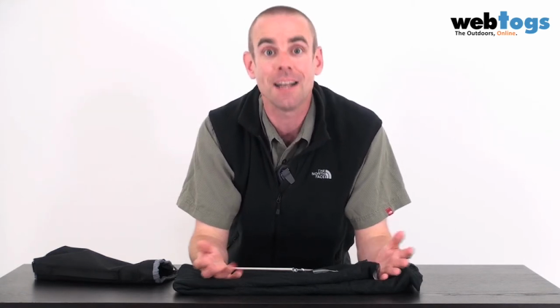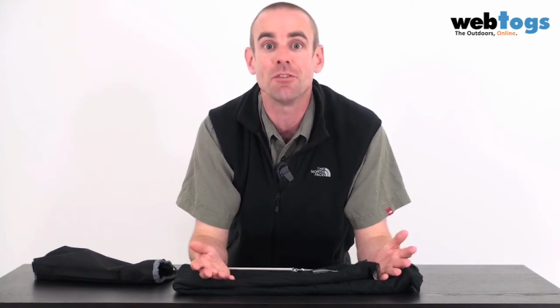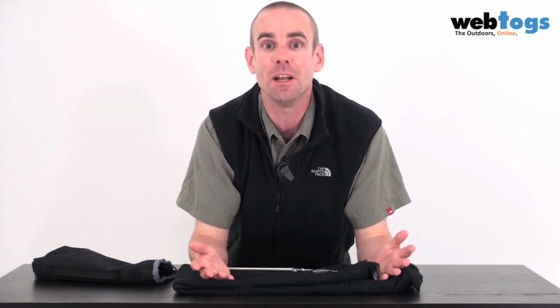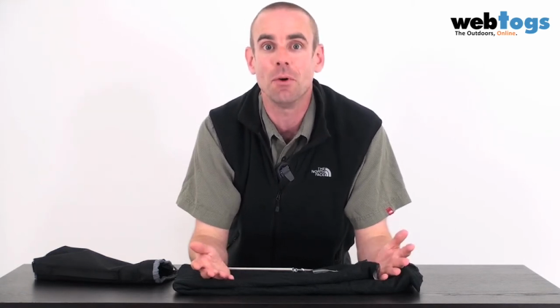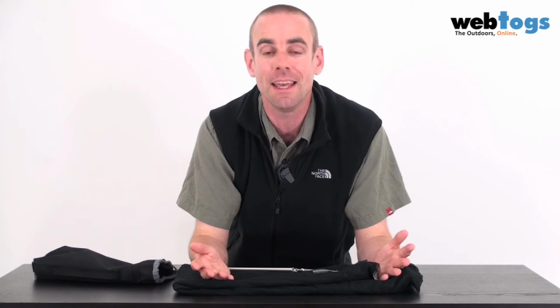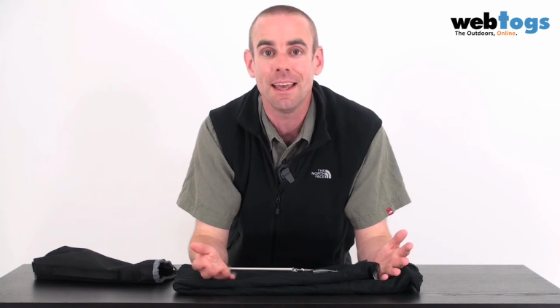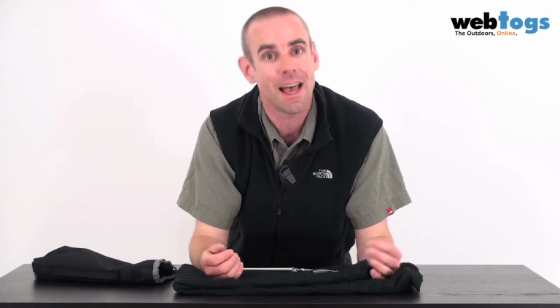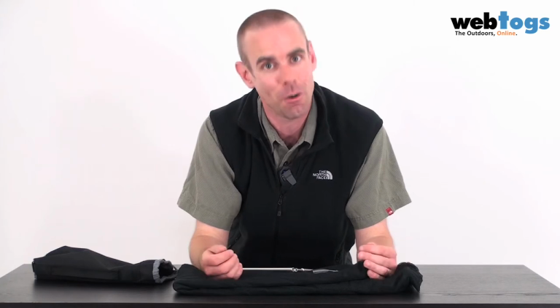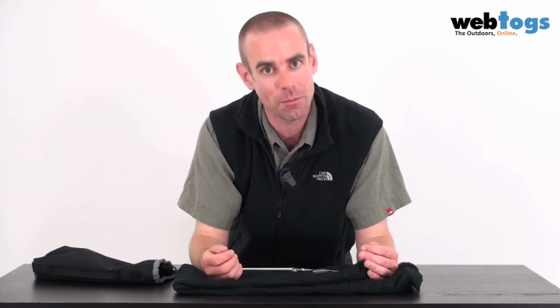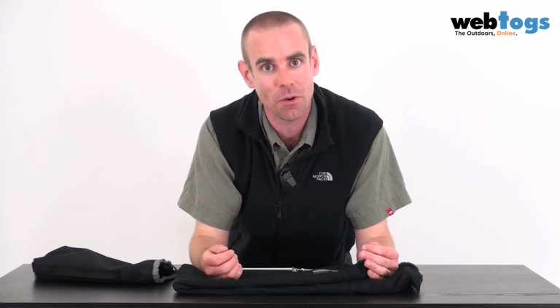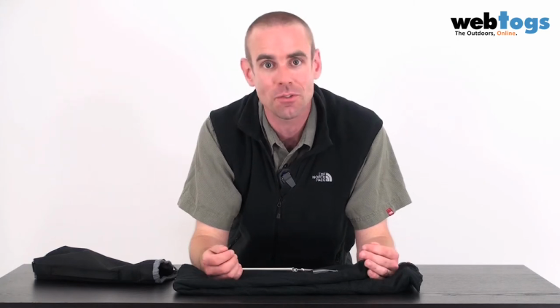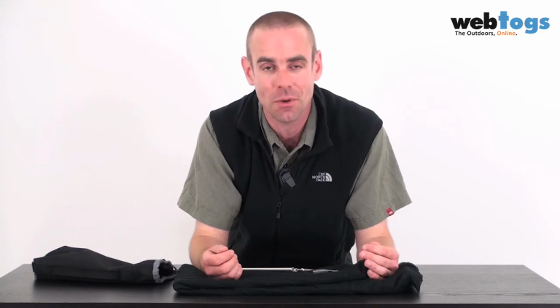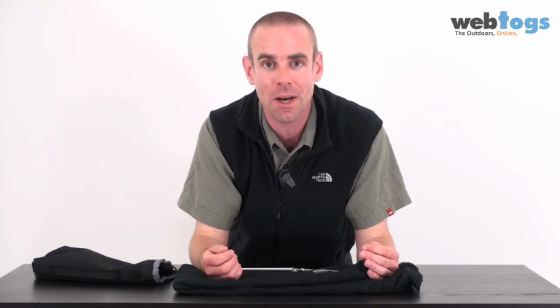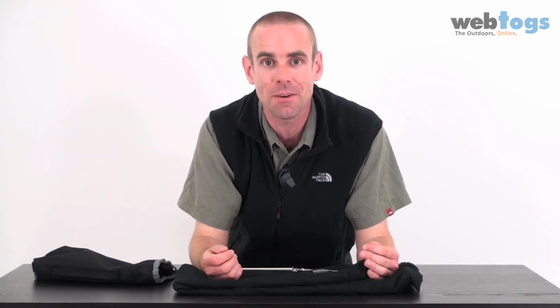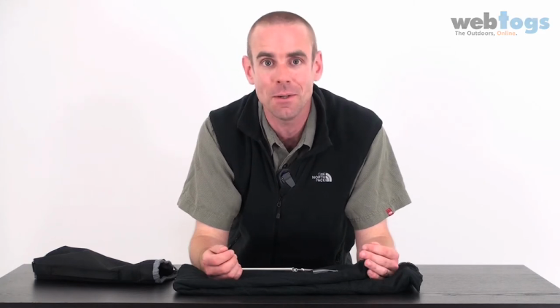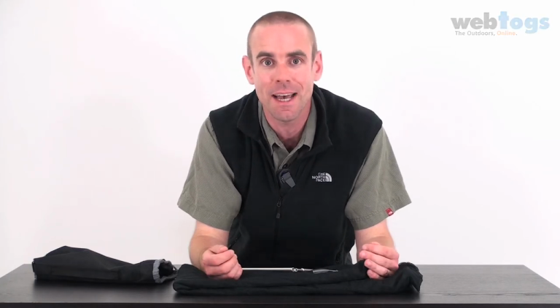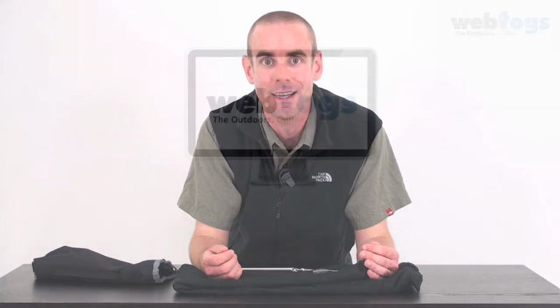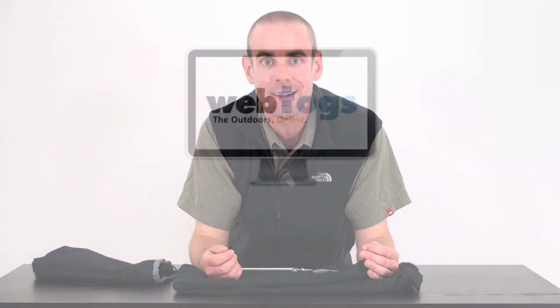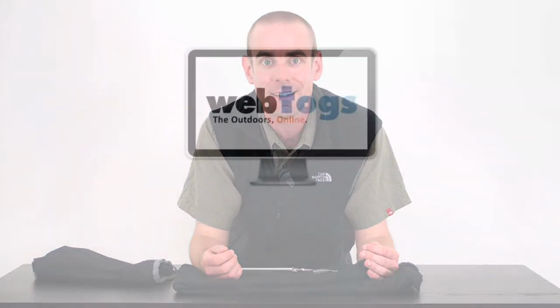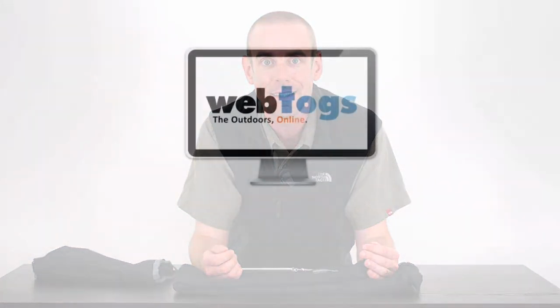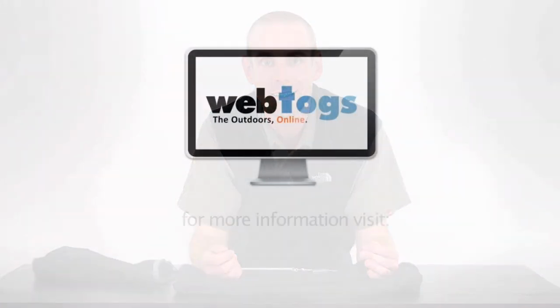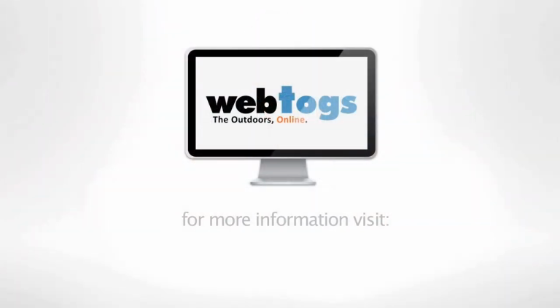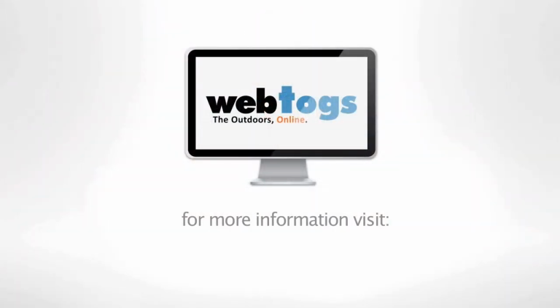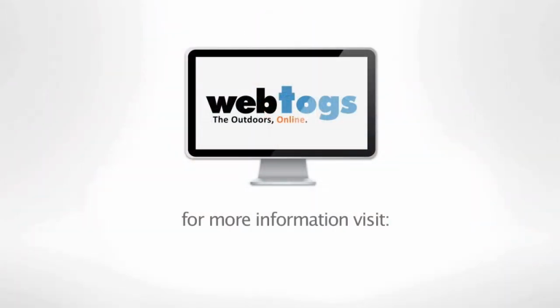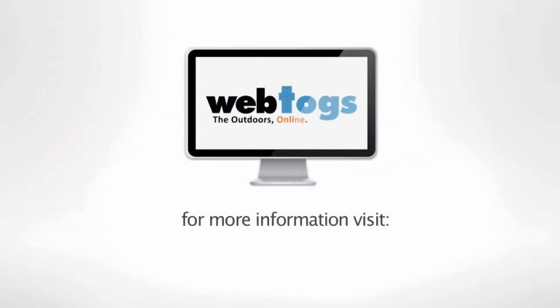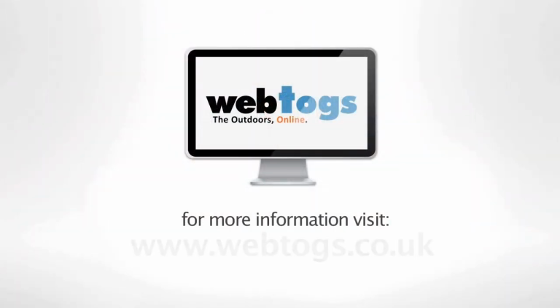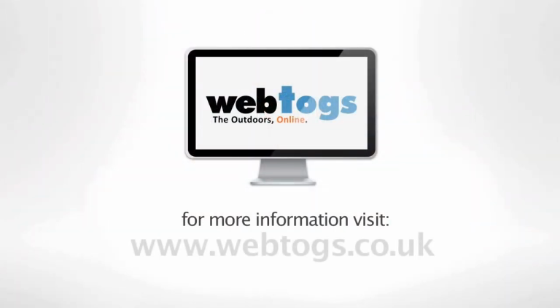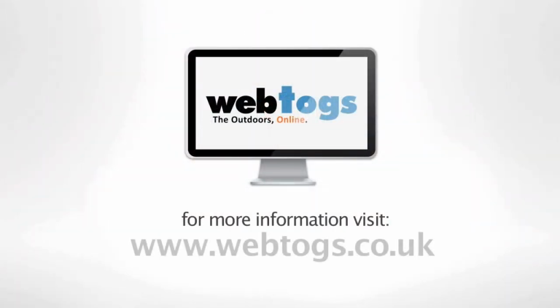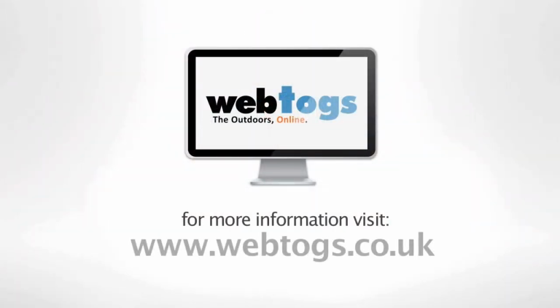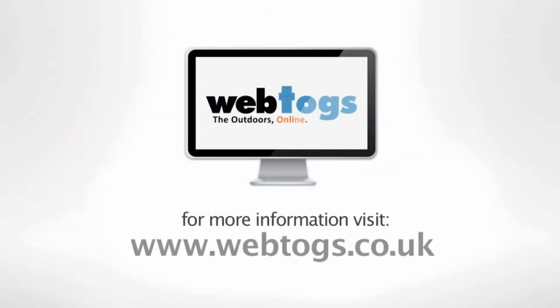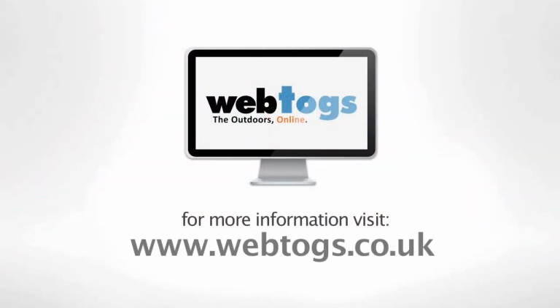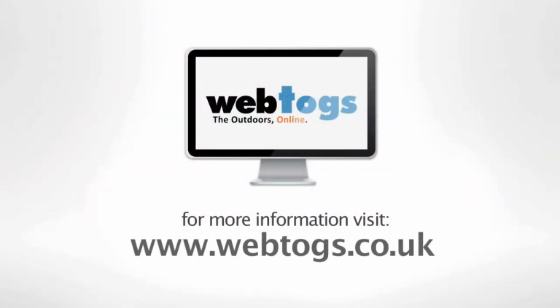It's available here at webtogs.co.uk. I'll see you next time. Bye!